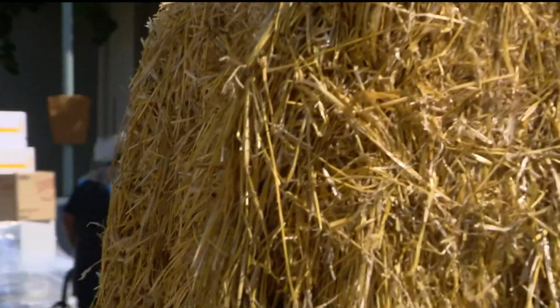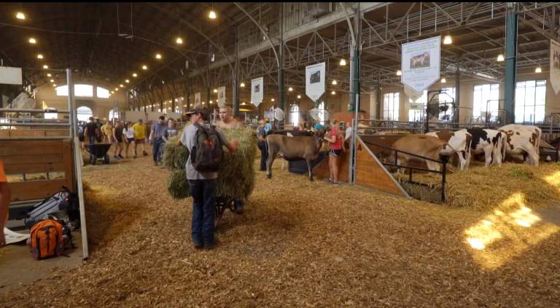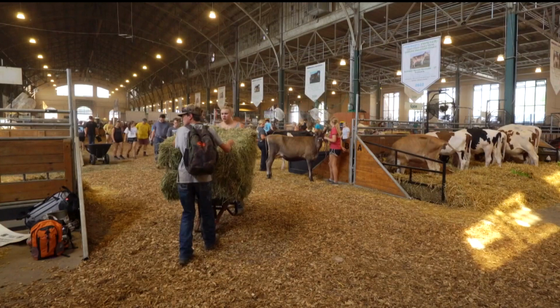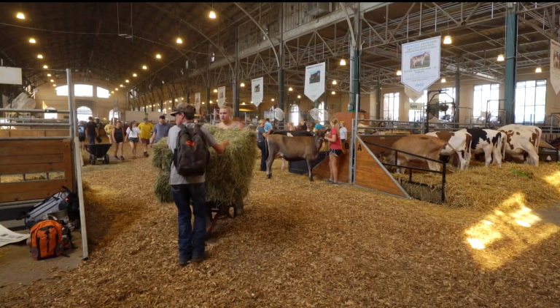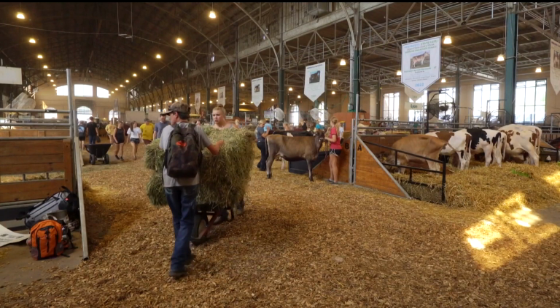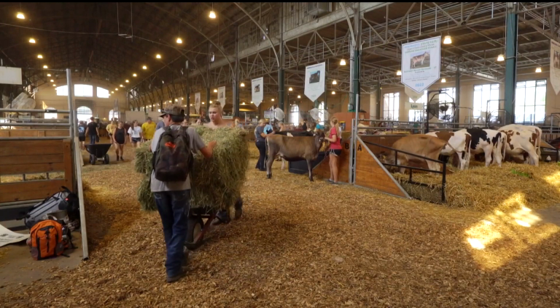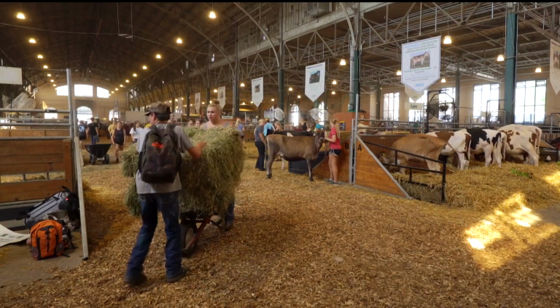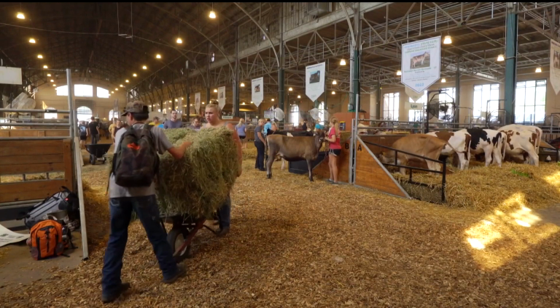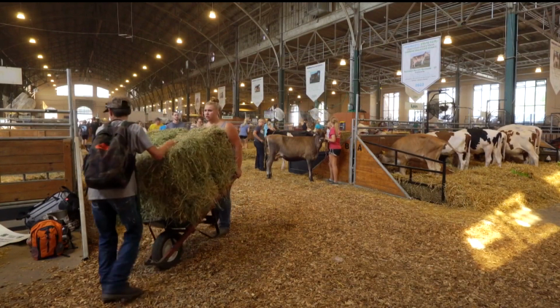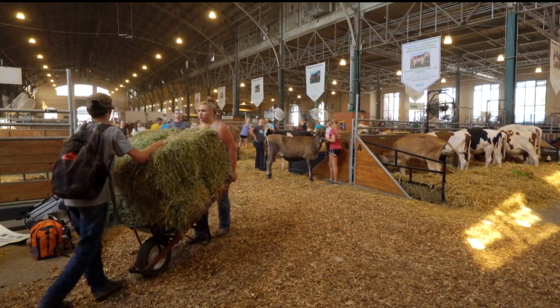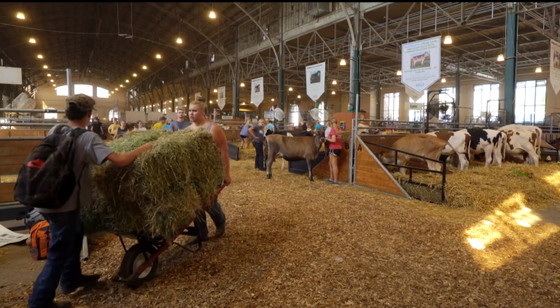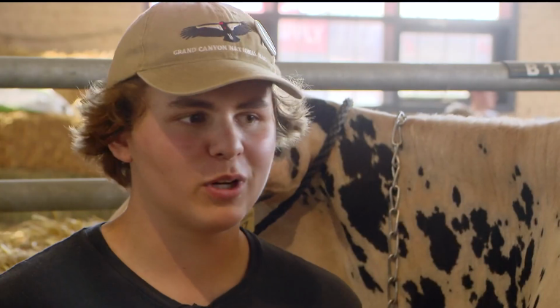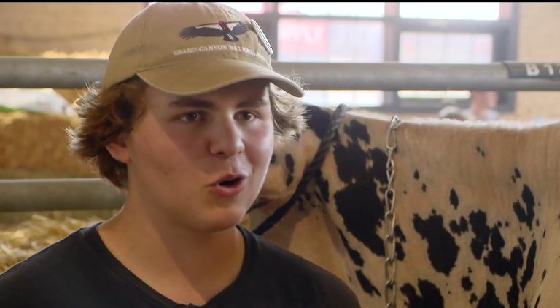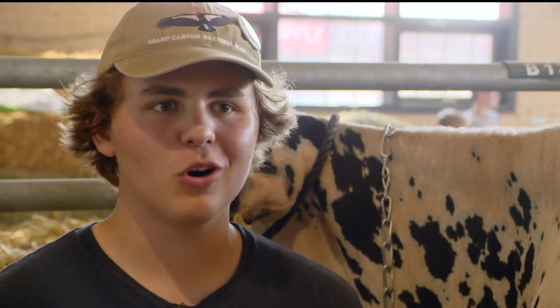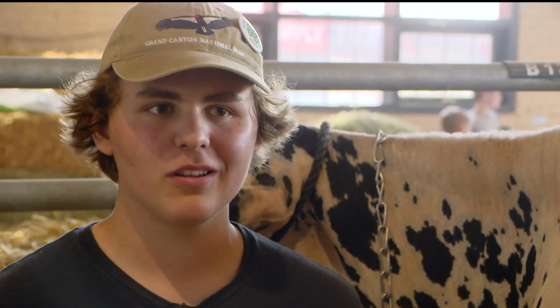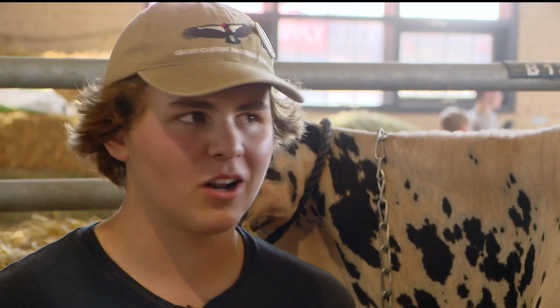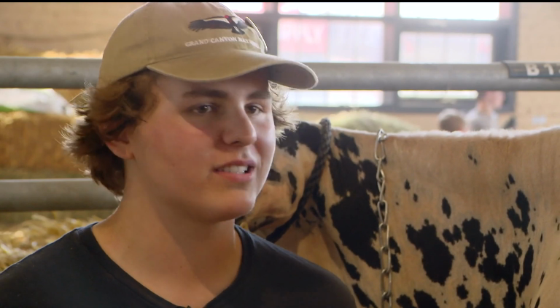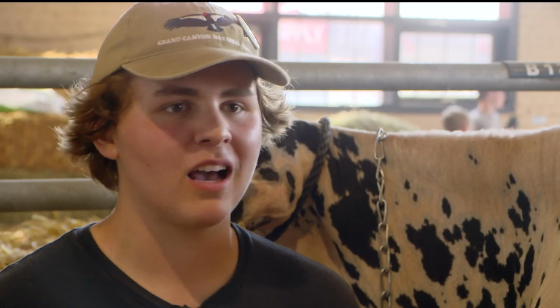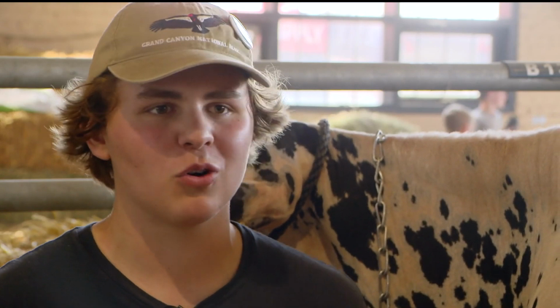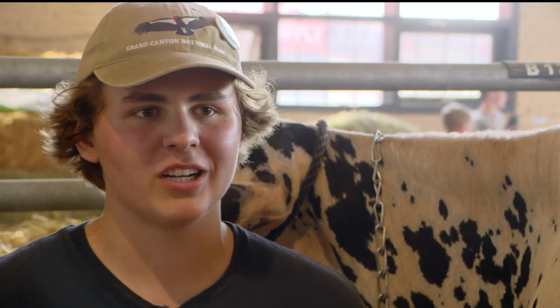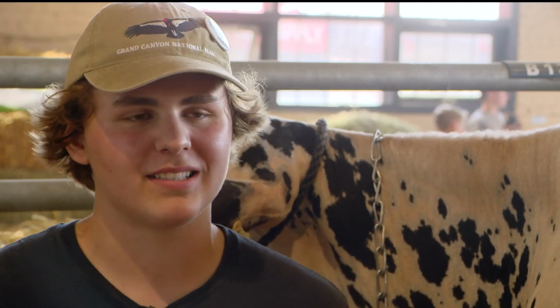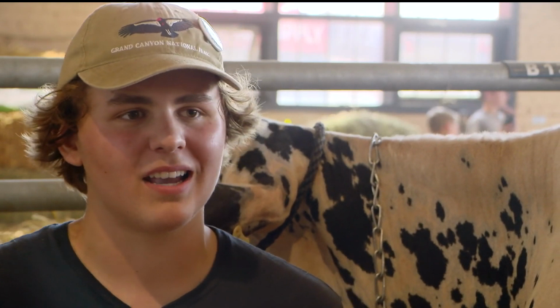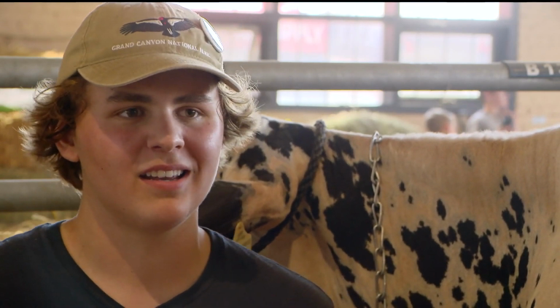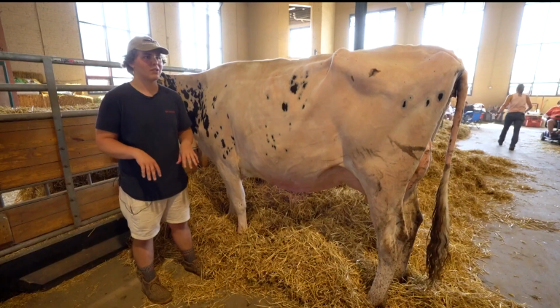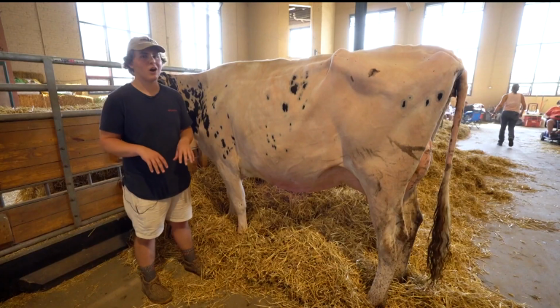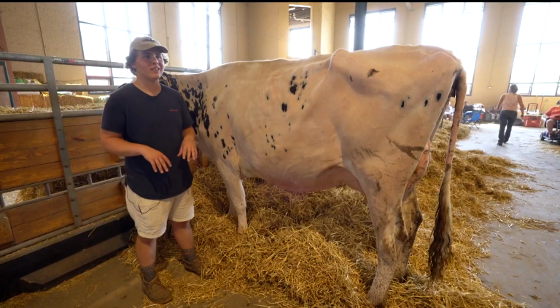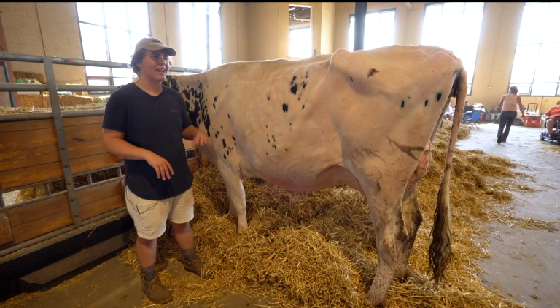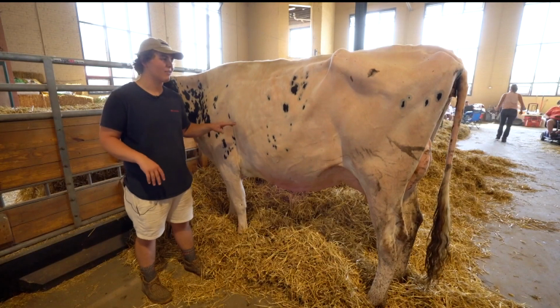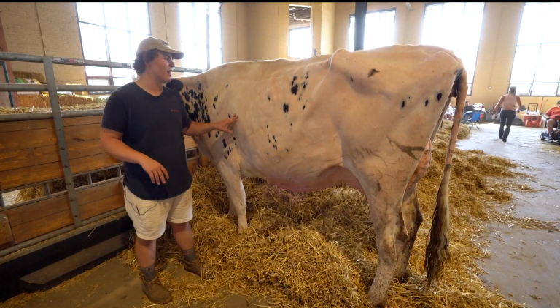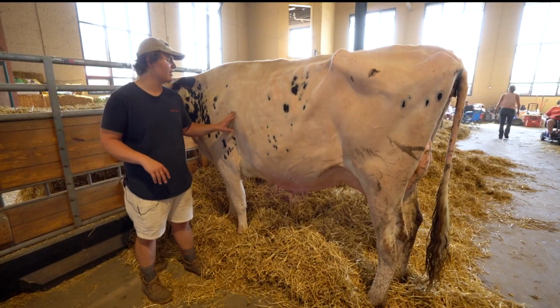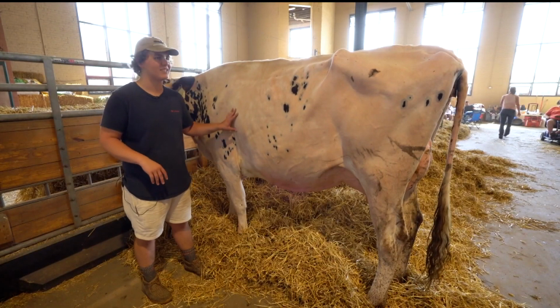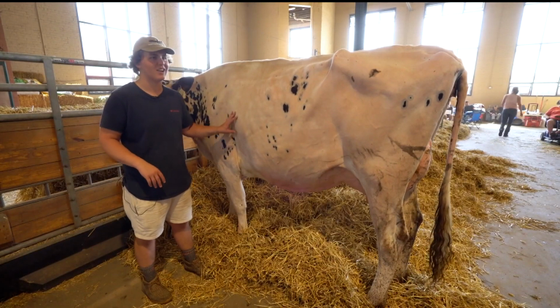Once the fans get going in here, it gets pretty cool. It's a lot cooler inside the barn than outside in the sun.